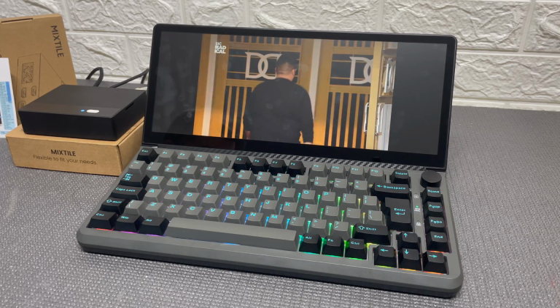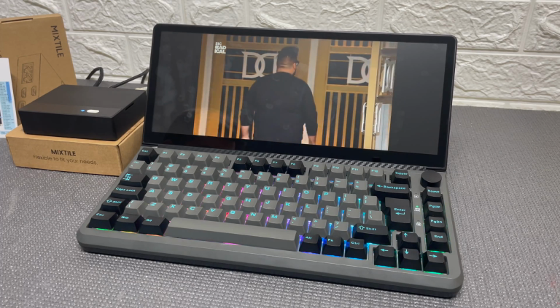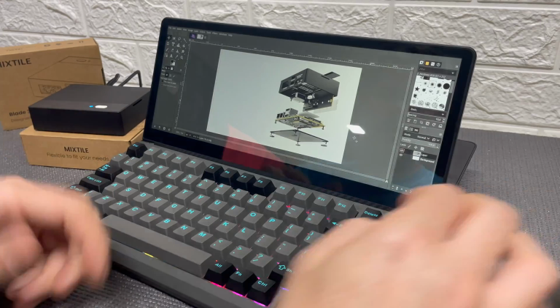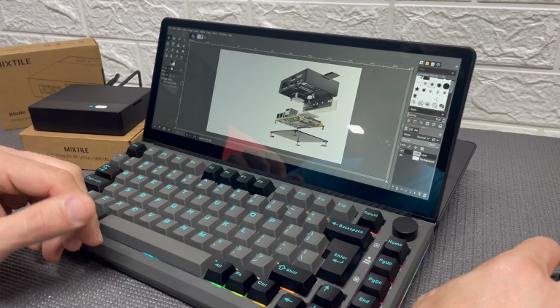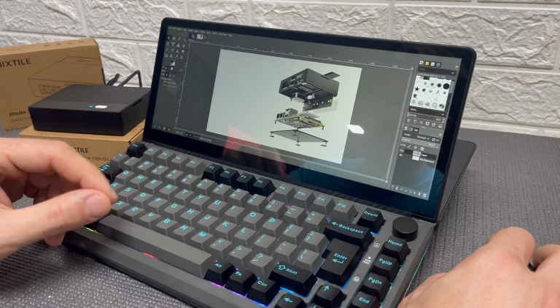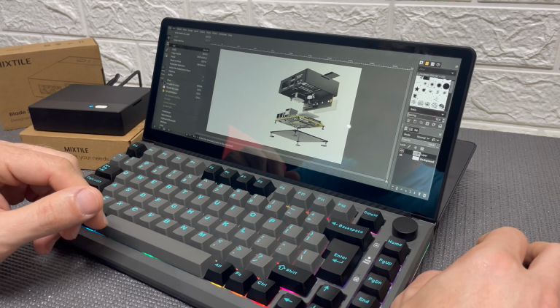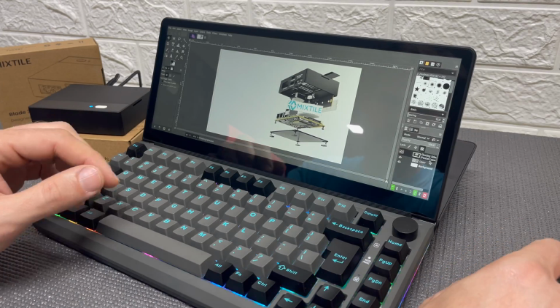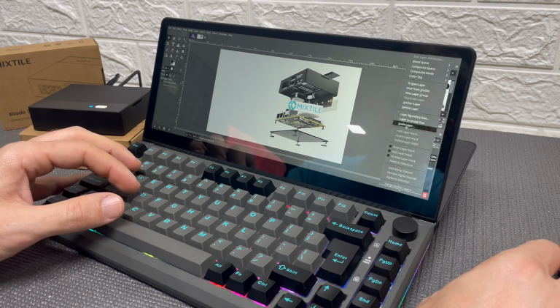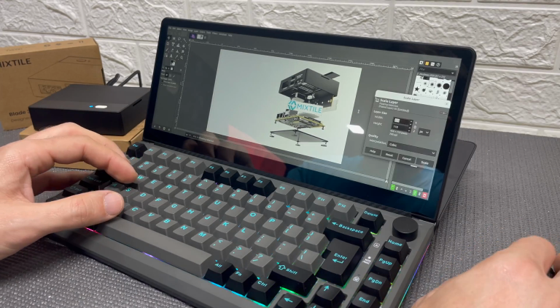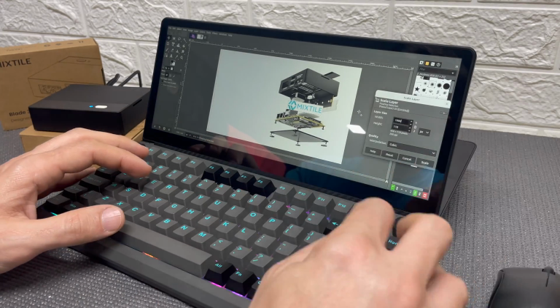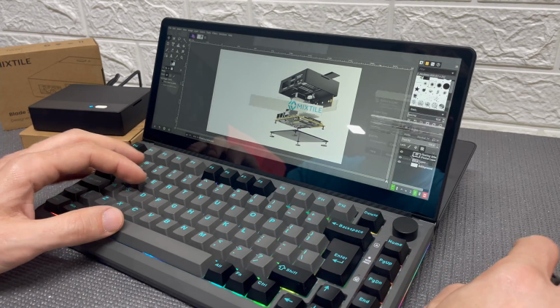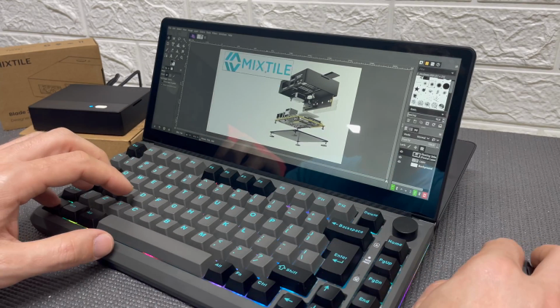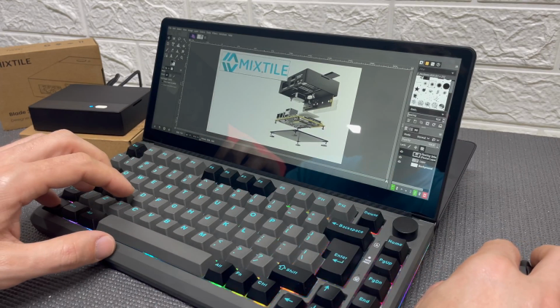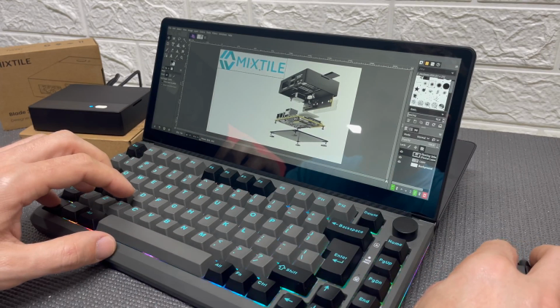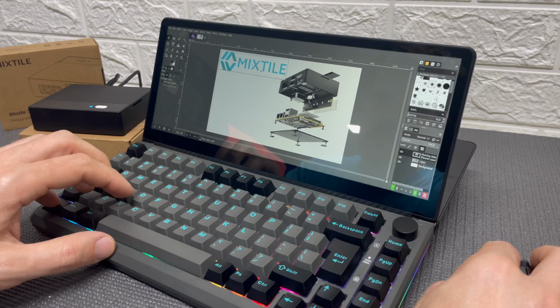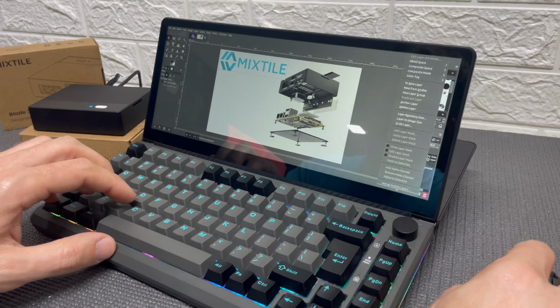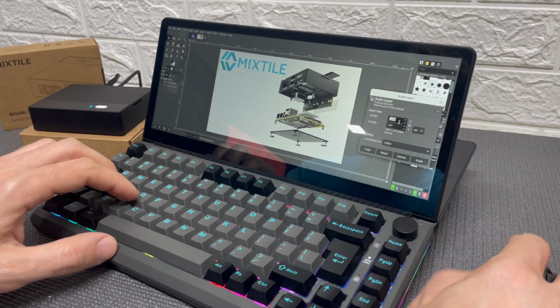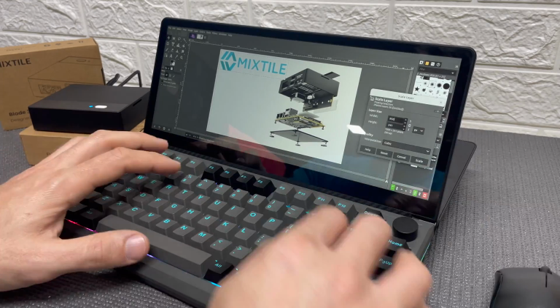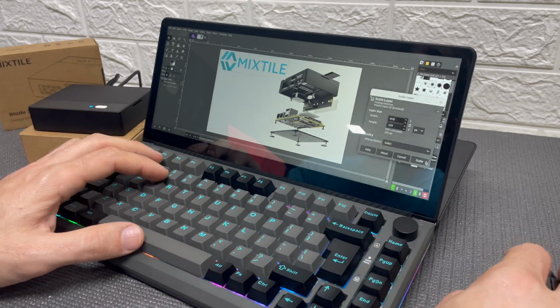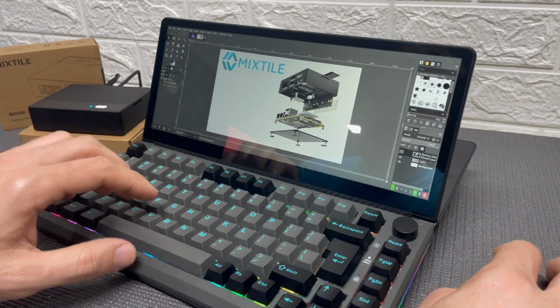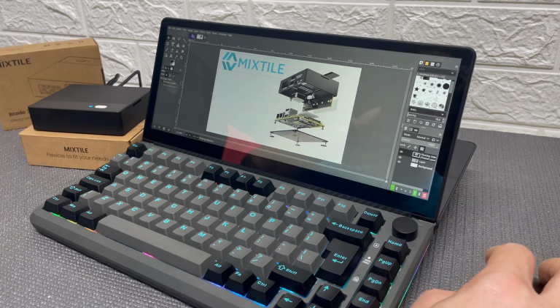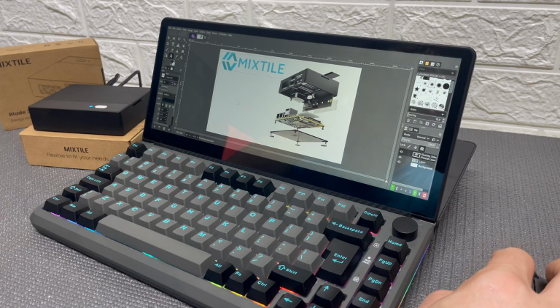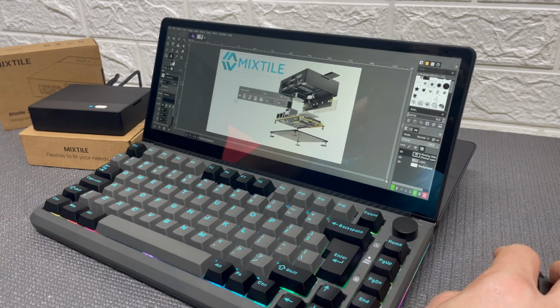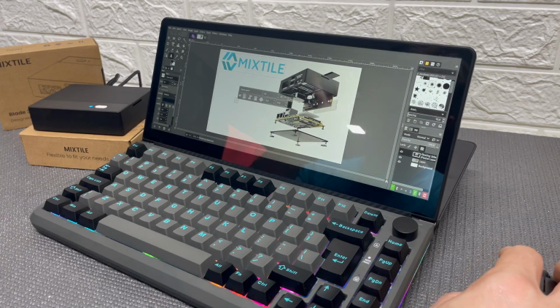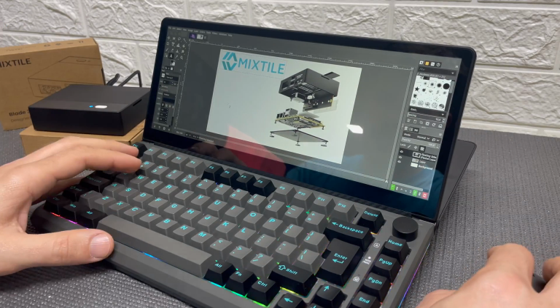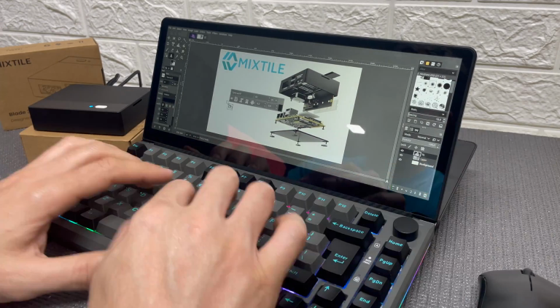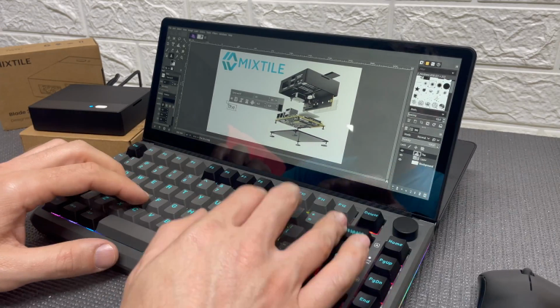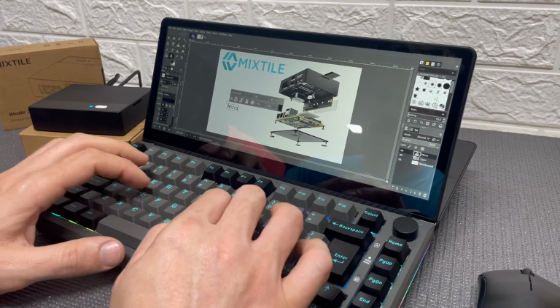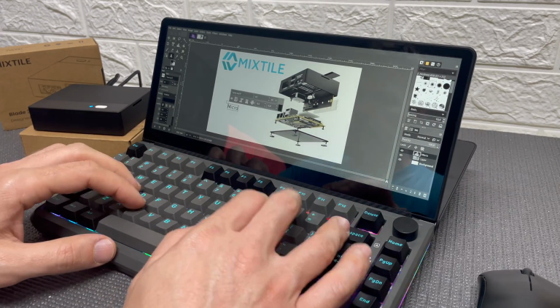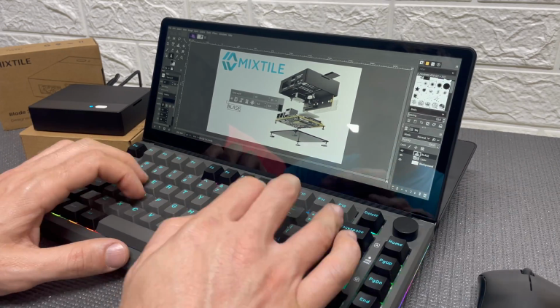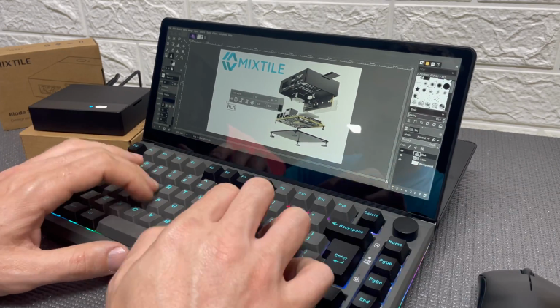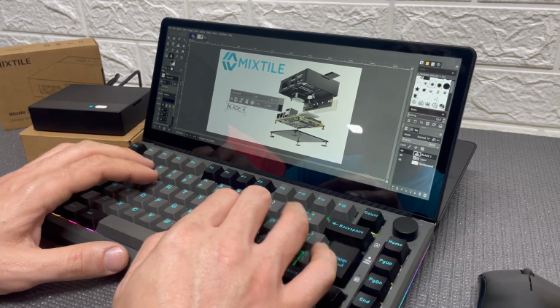I also tried GIMP for some image editing, as you can see, and it works just flawlessly.